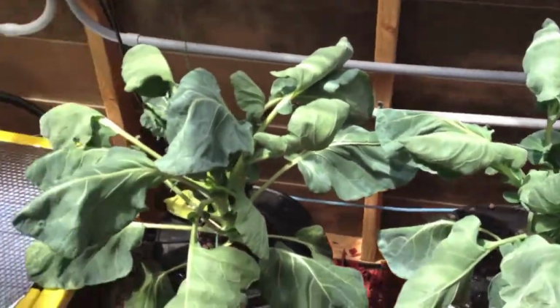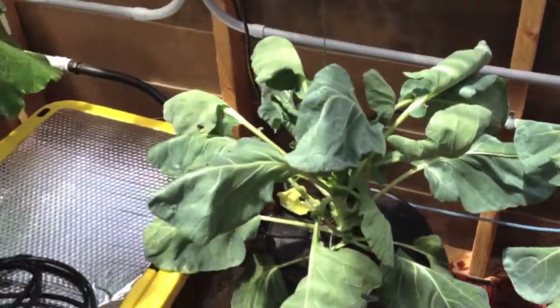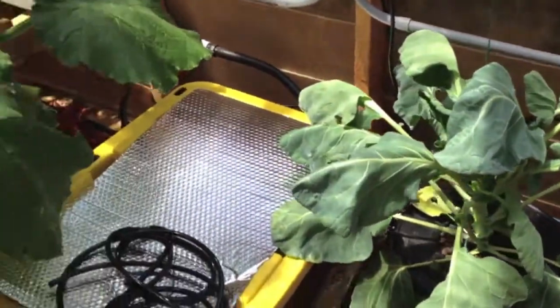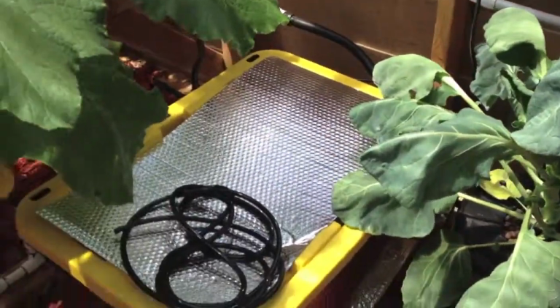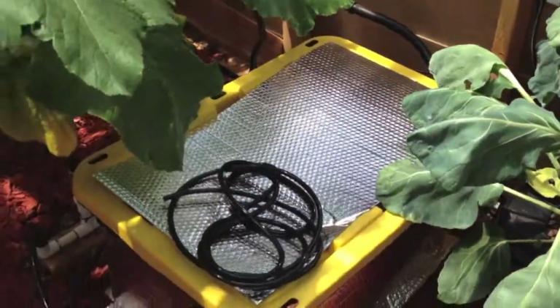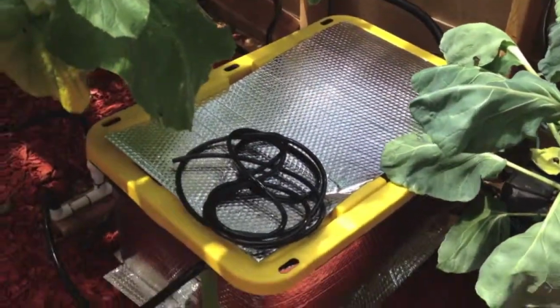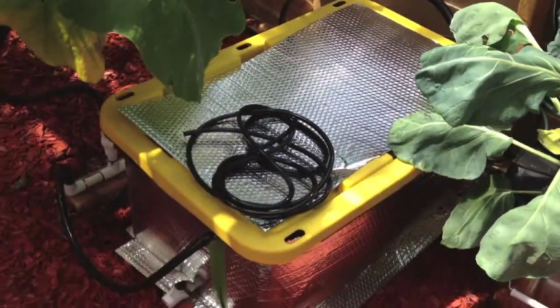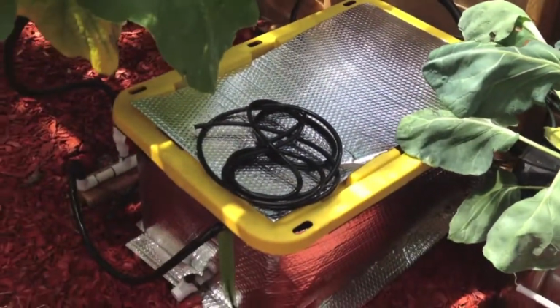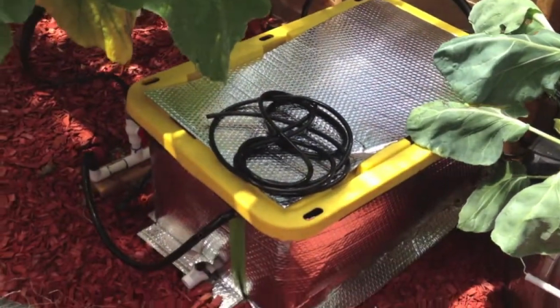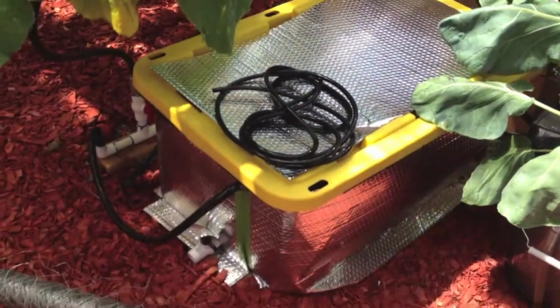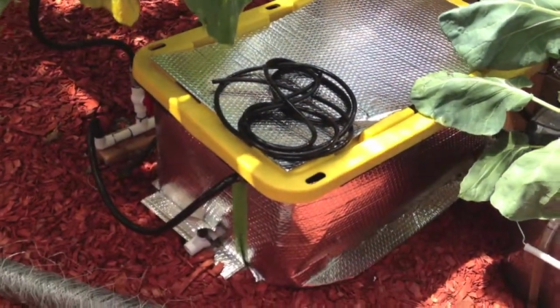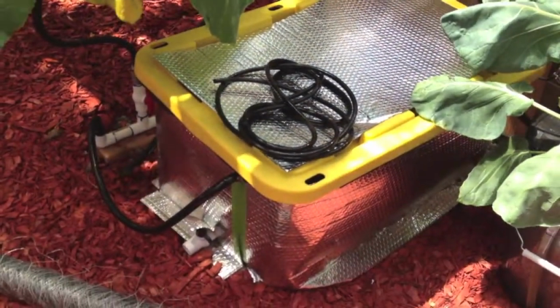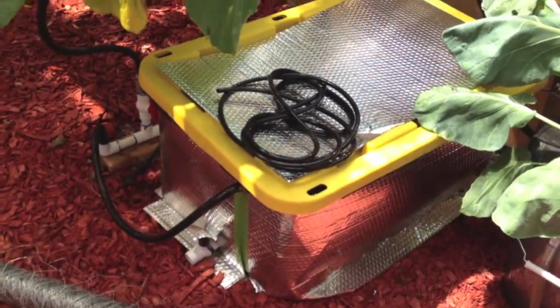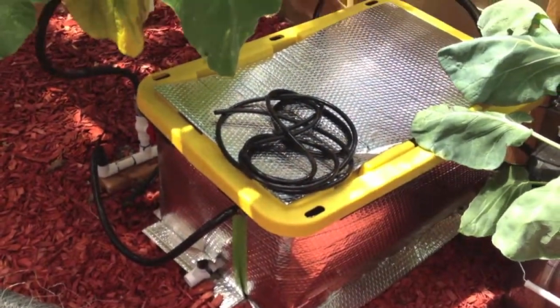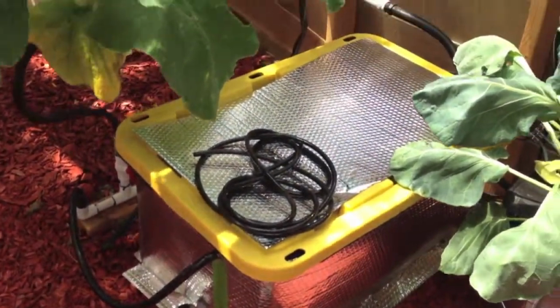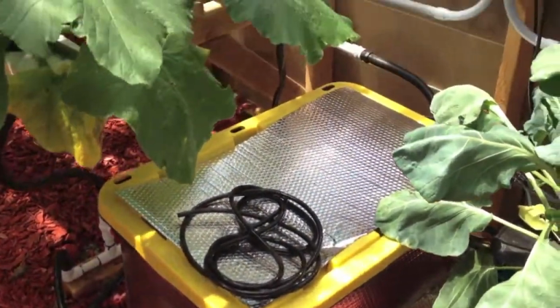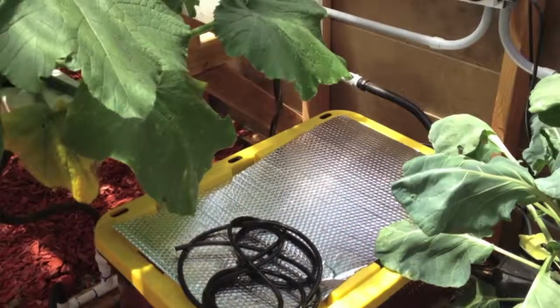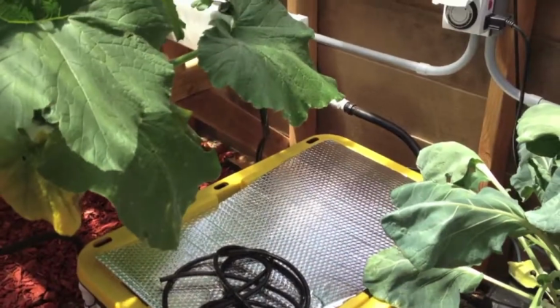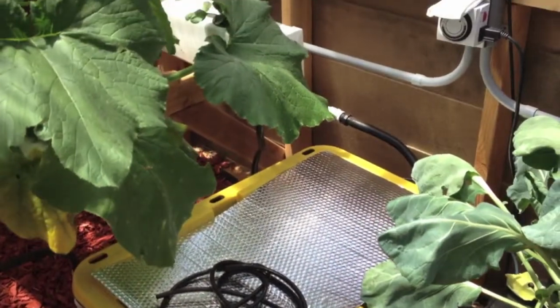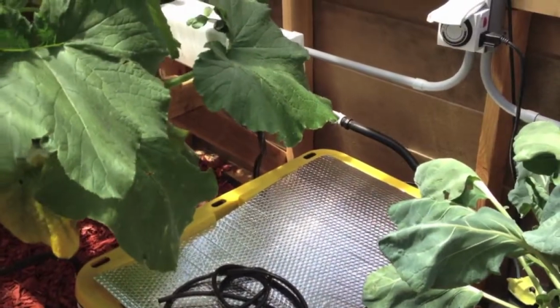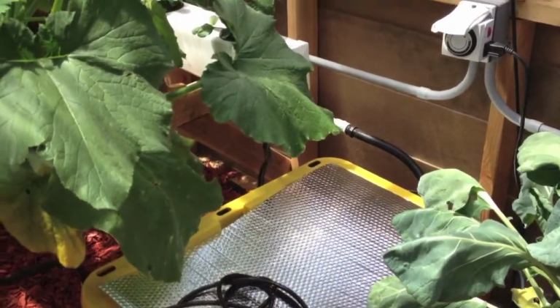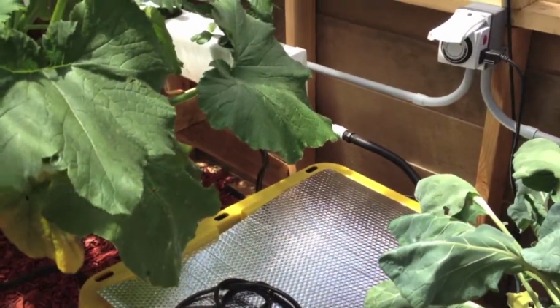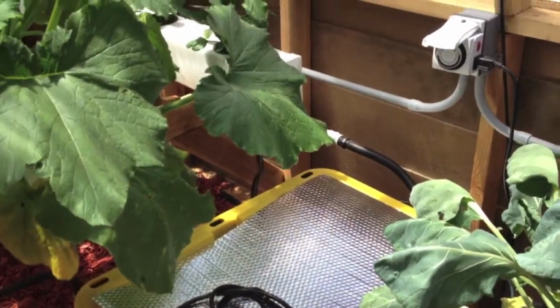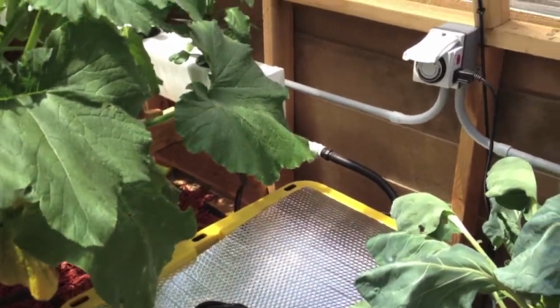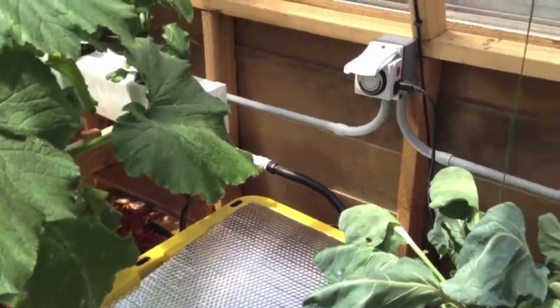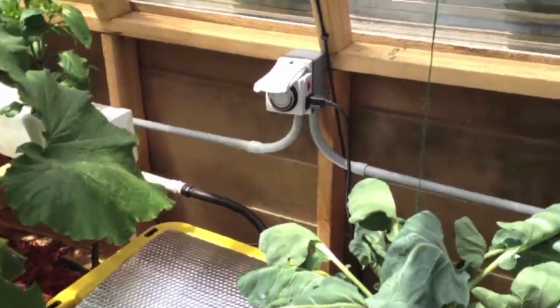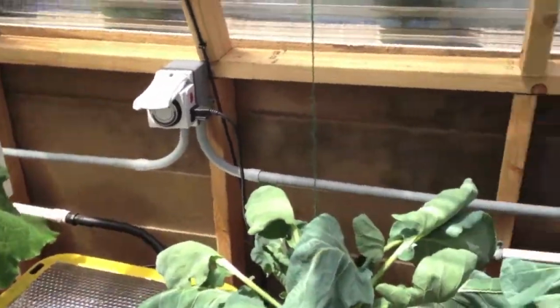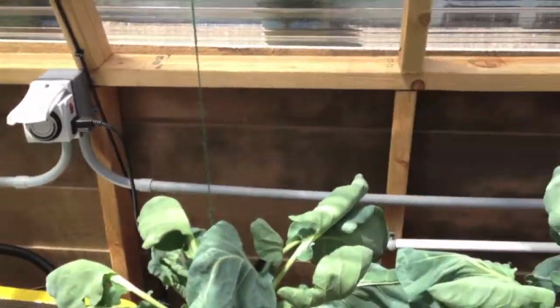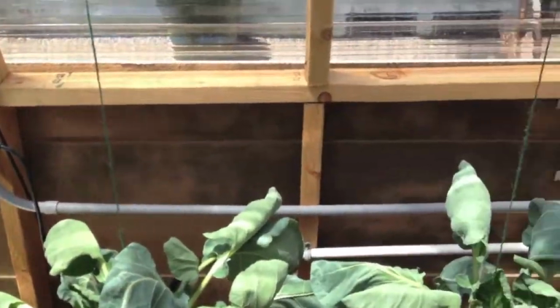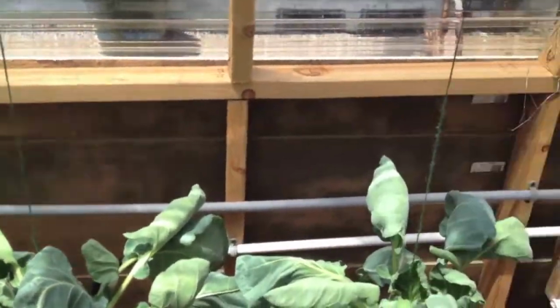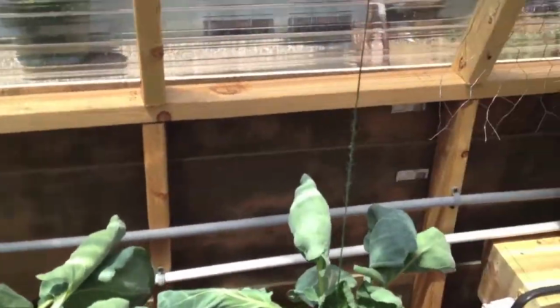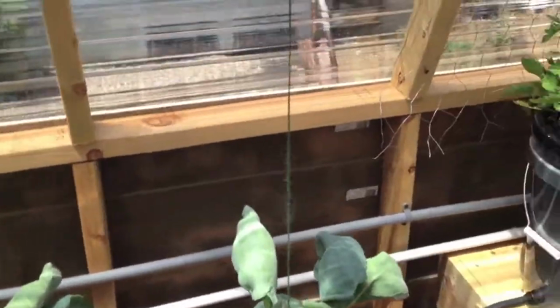Finished wrapping the reservoirs to keep the temp down. Yesterday it reached 102 degrees outside, so it's quite warm in here.